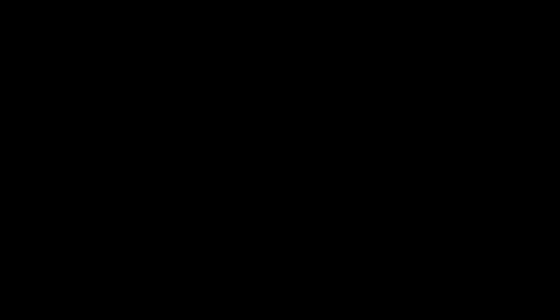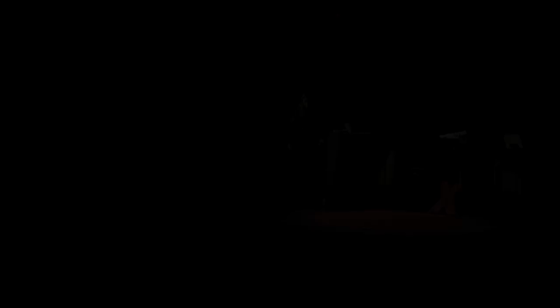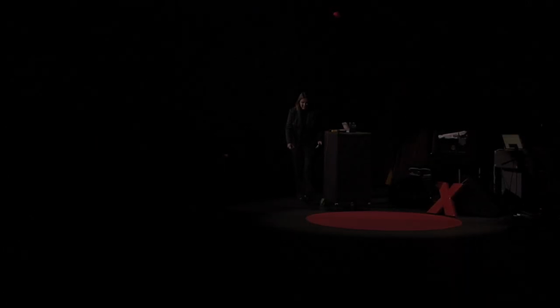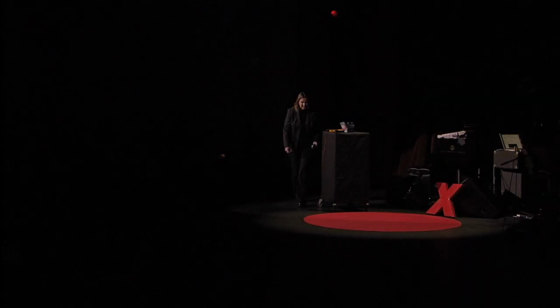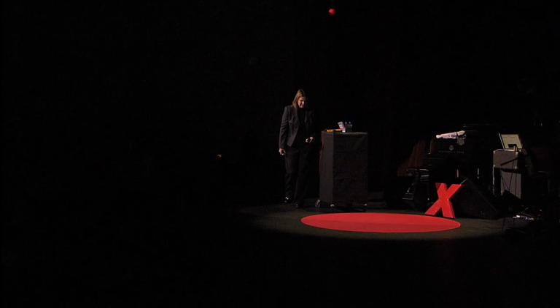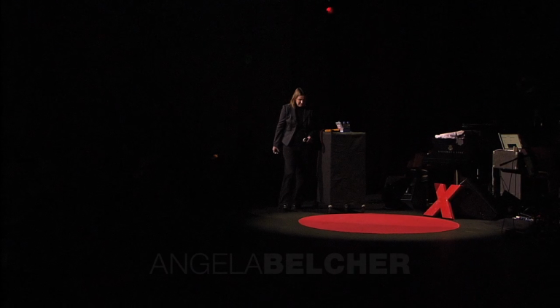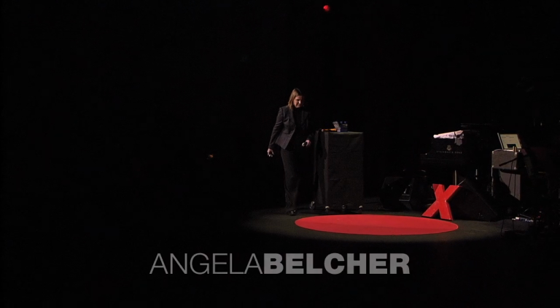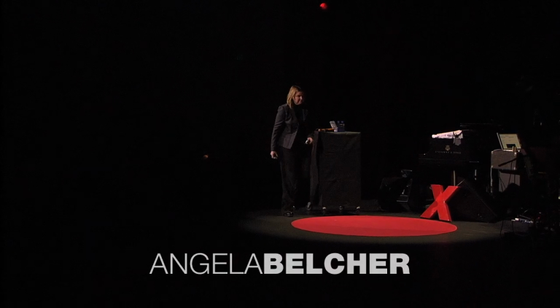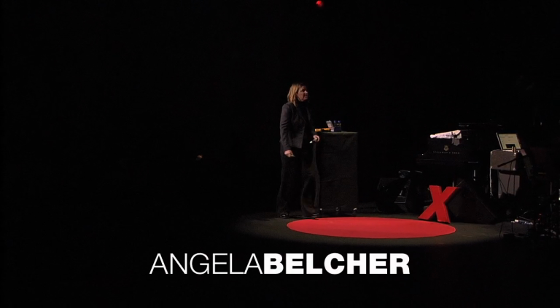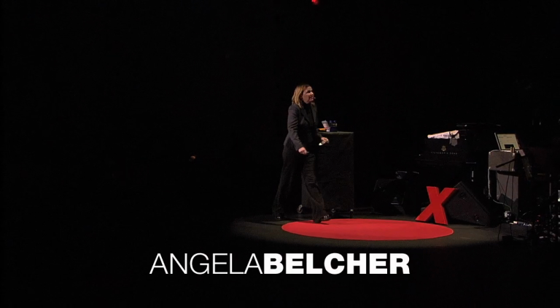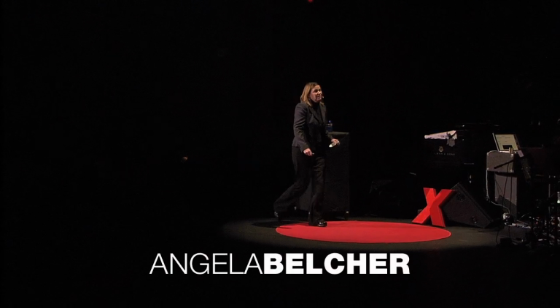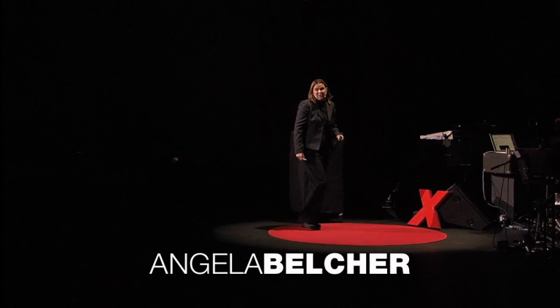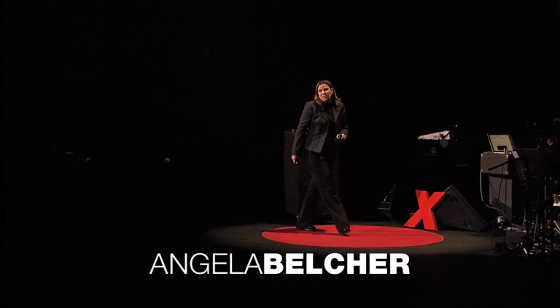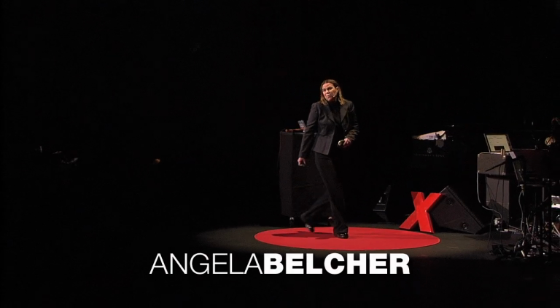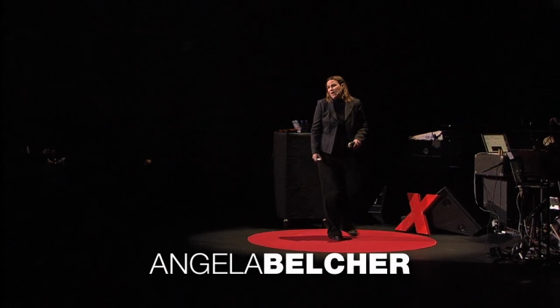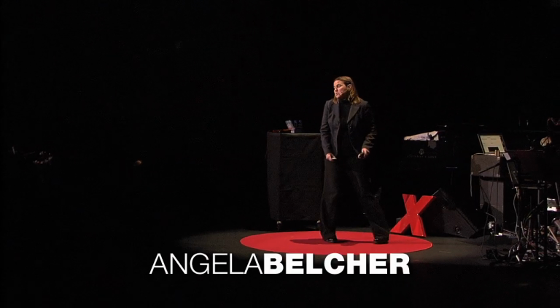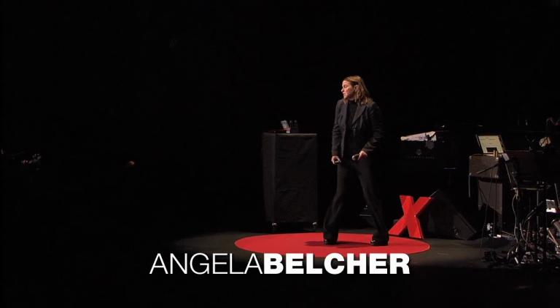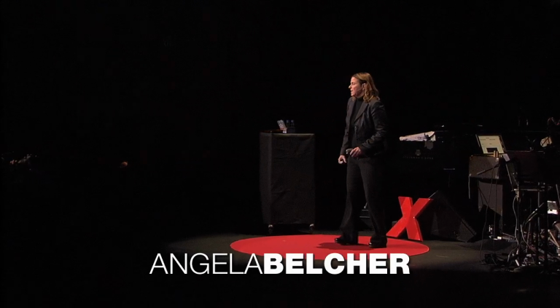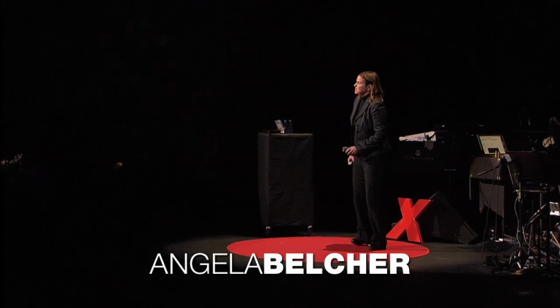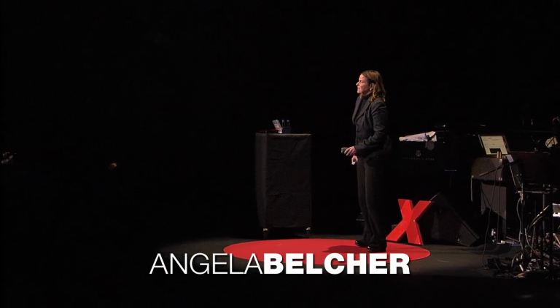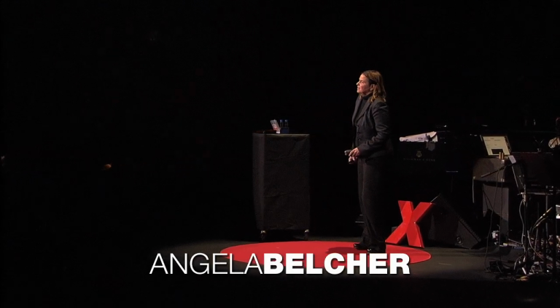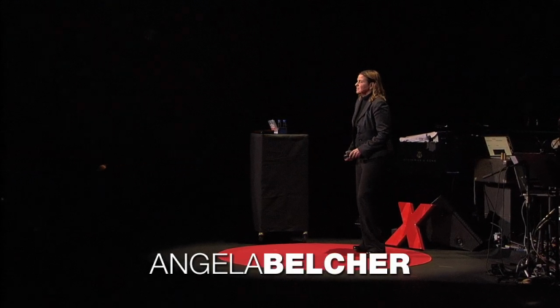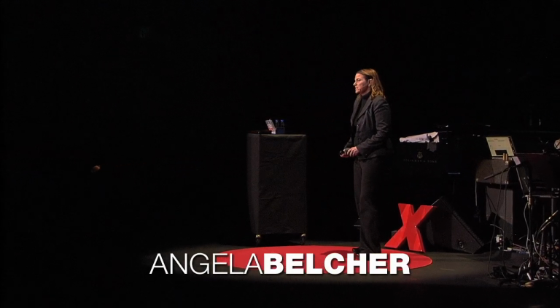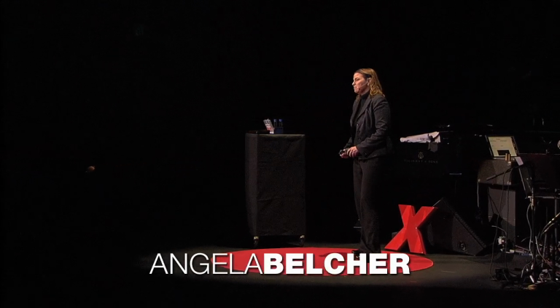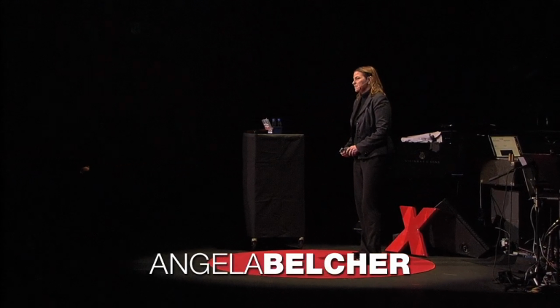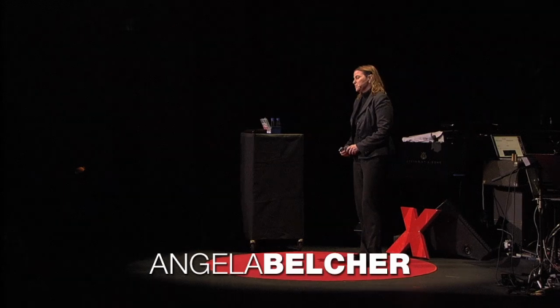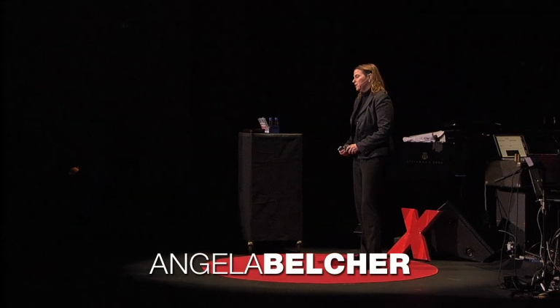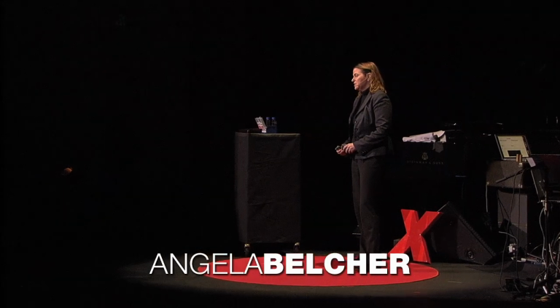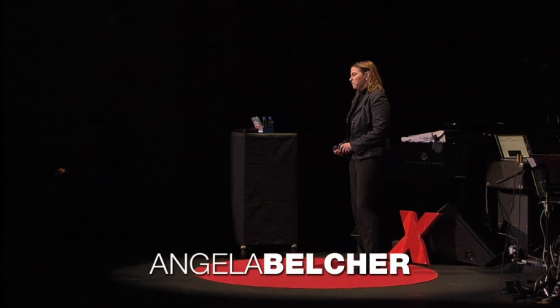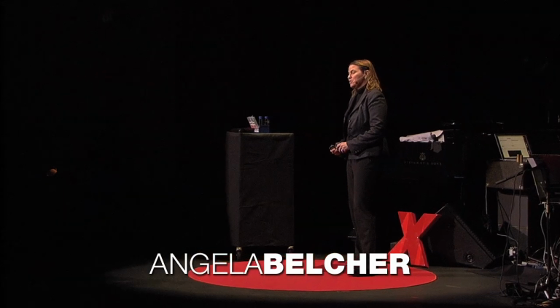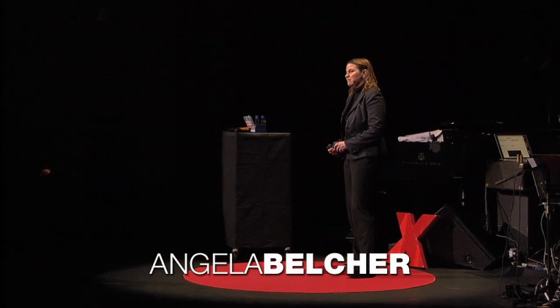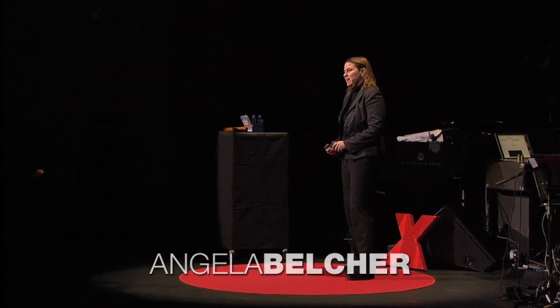Wow, I'm so excited to be here to celebrate this really special event.